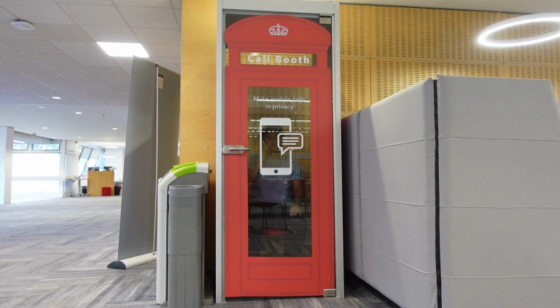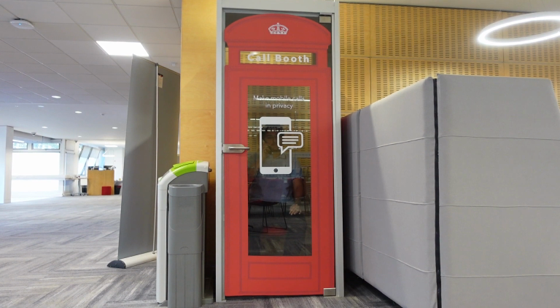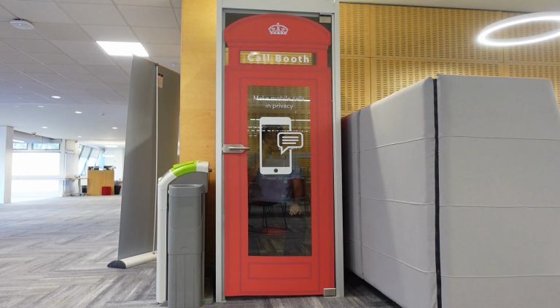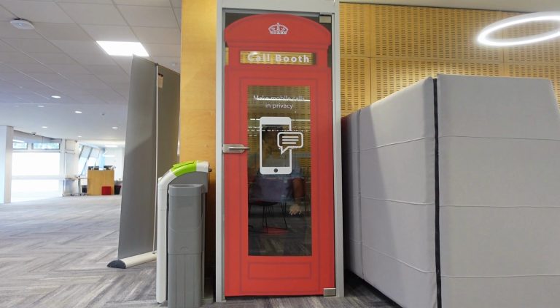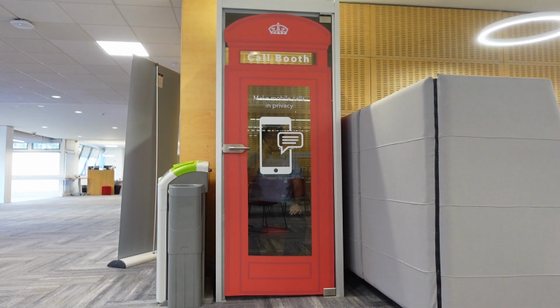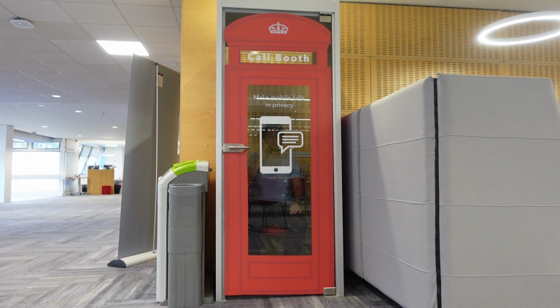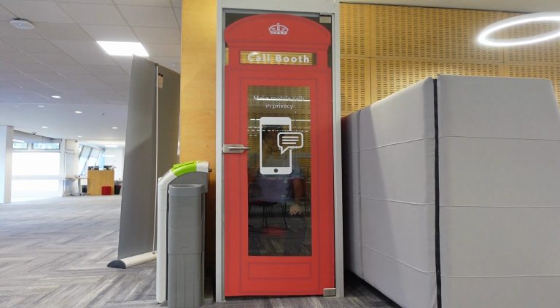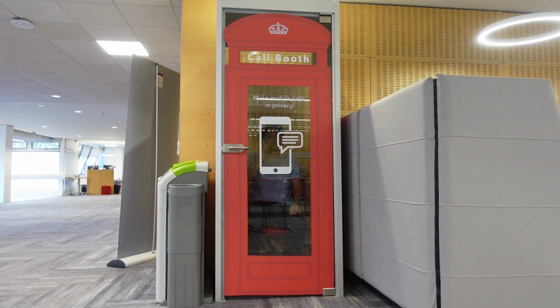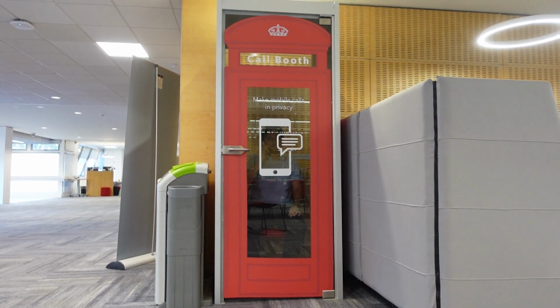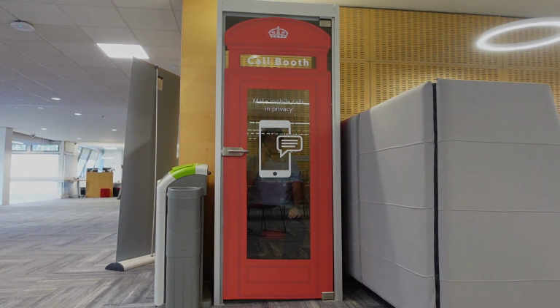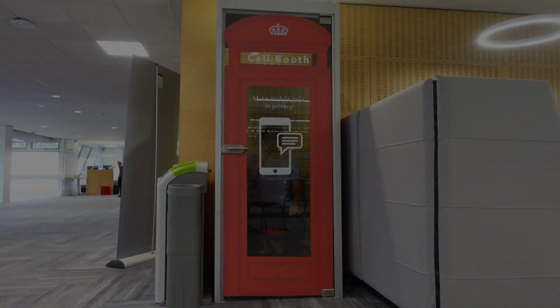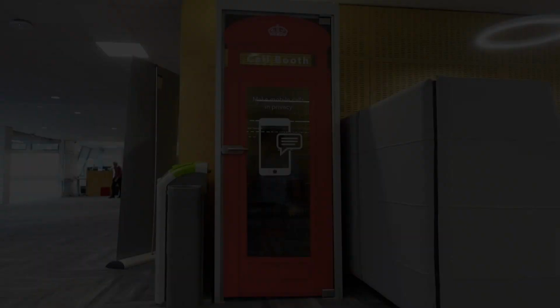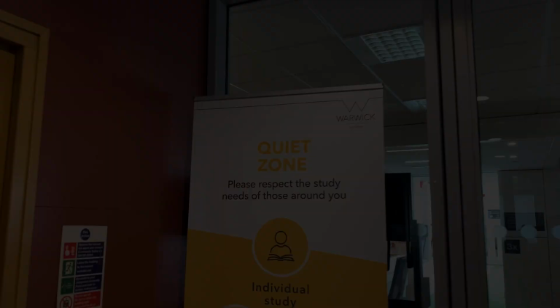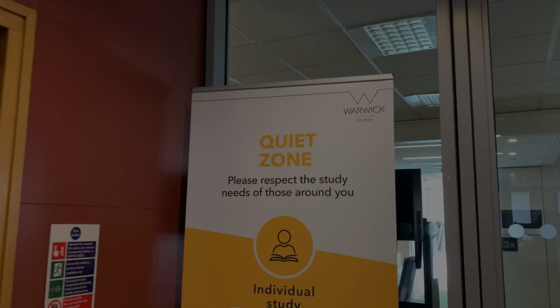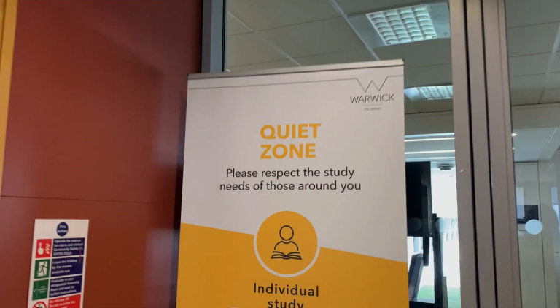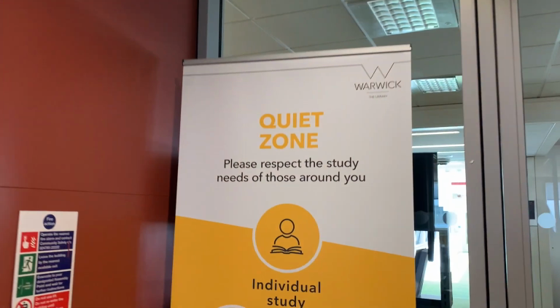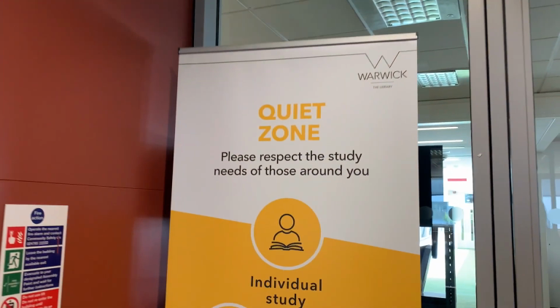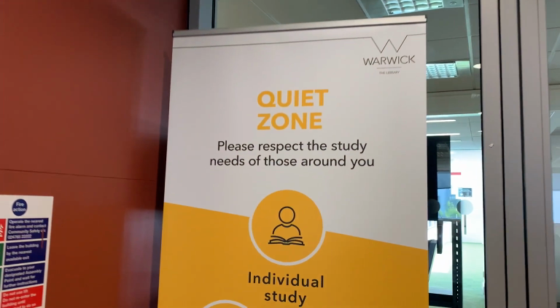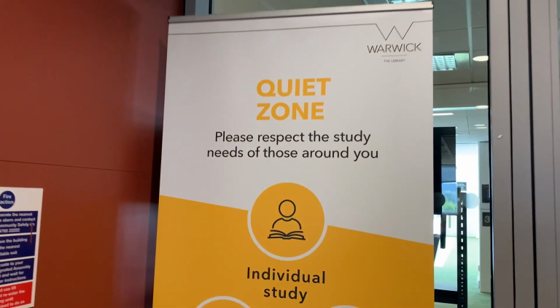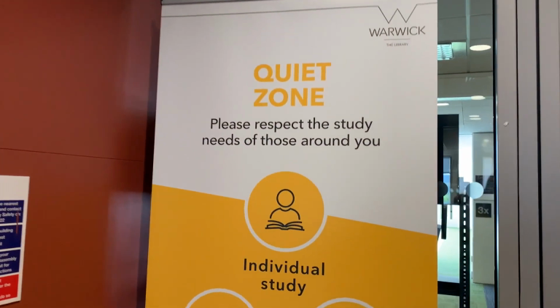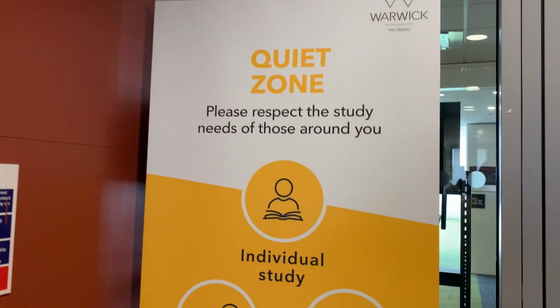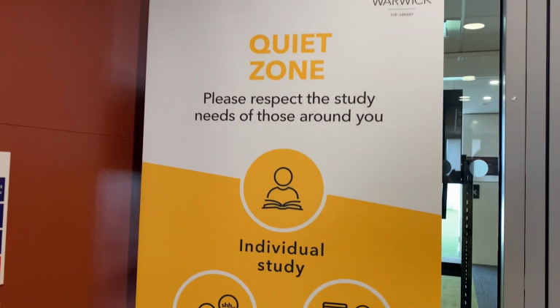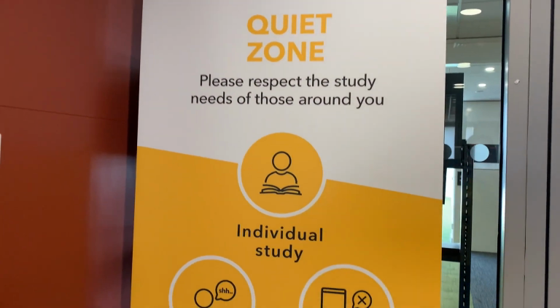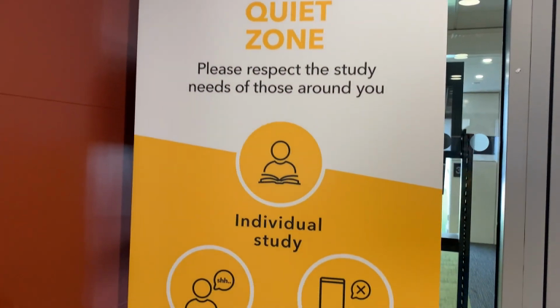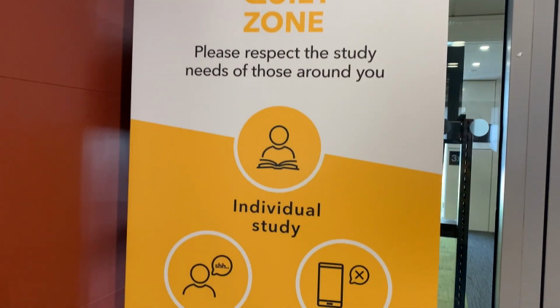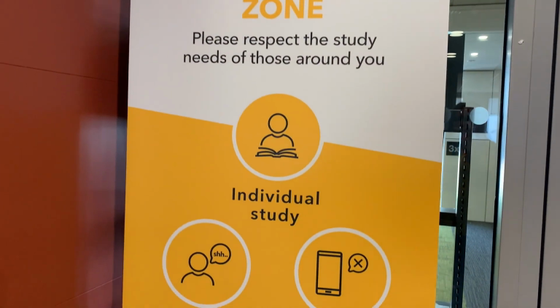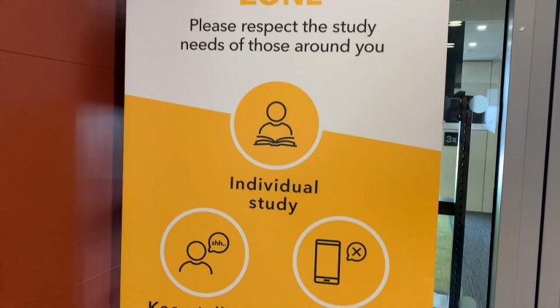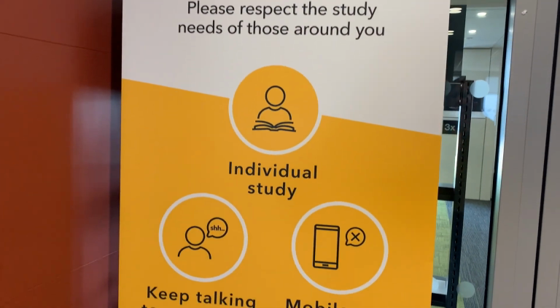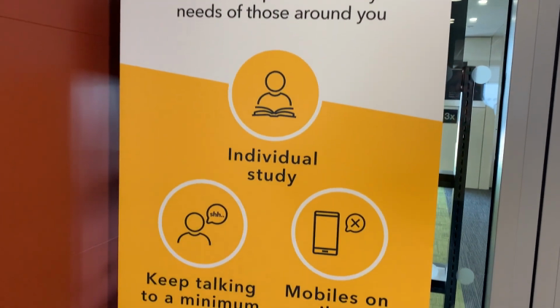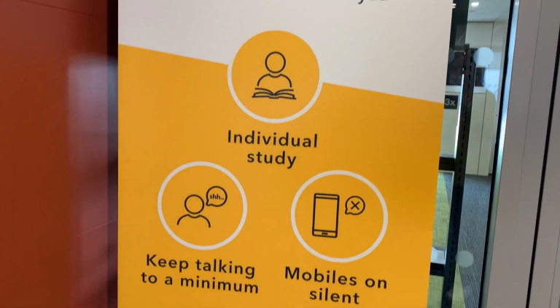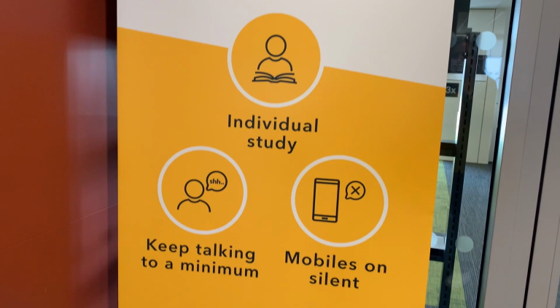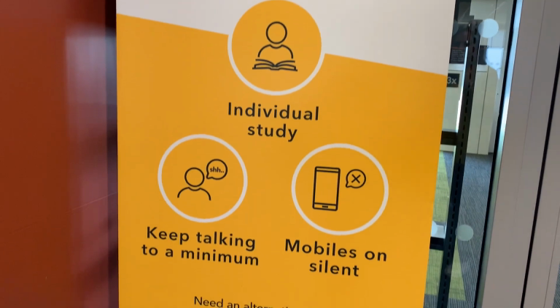Did you know all areas of the library are quiet zones unless otherwise signposted?